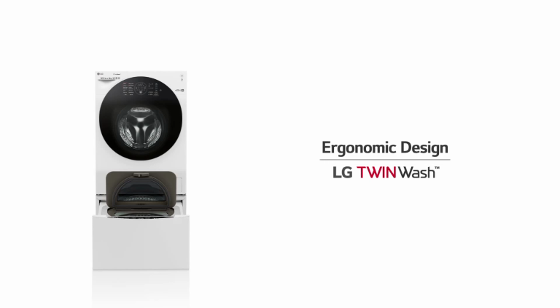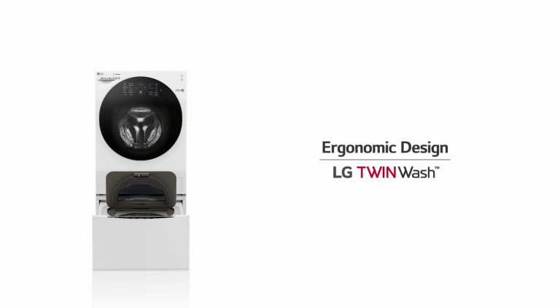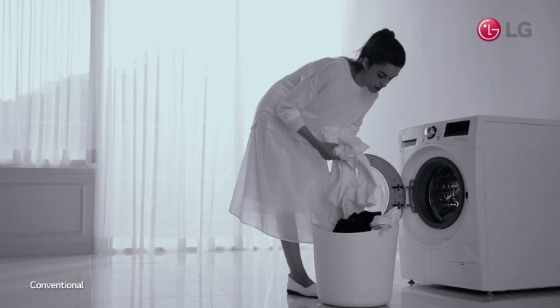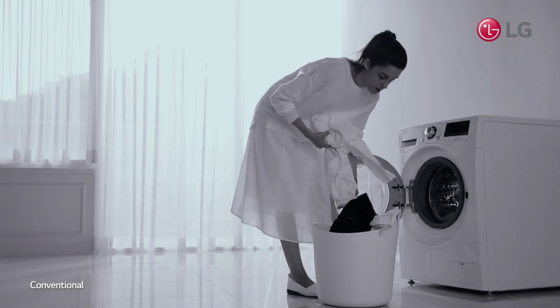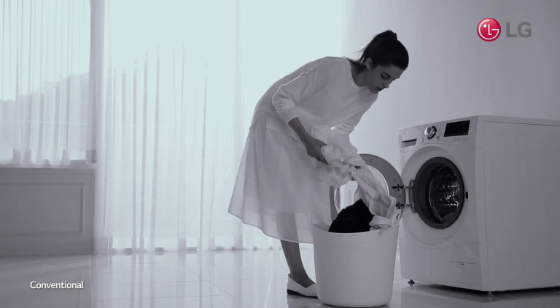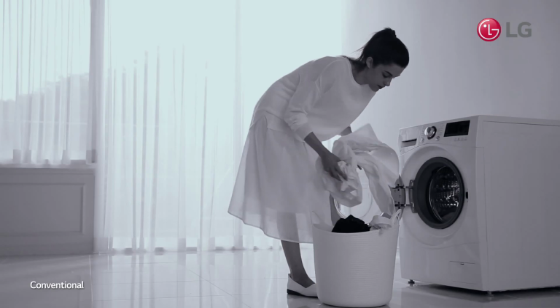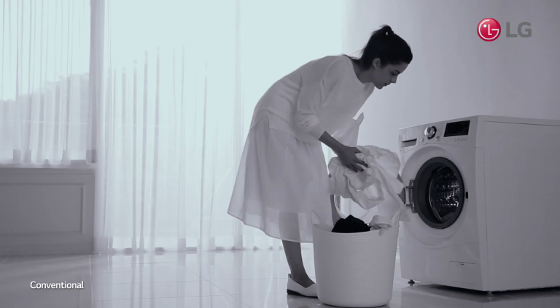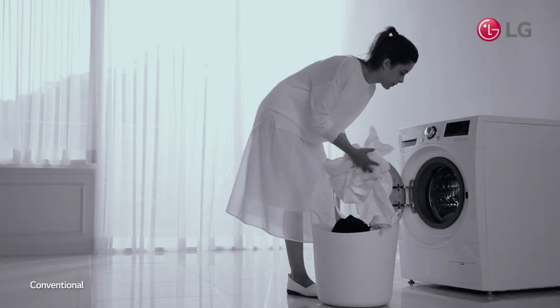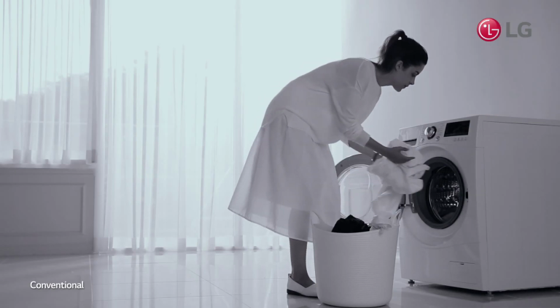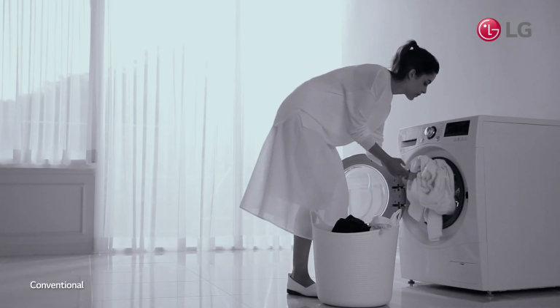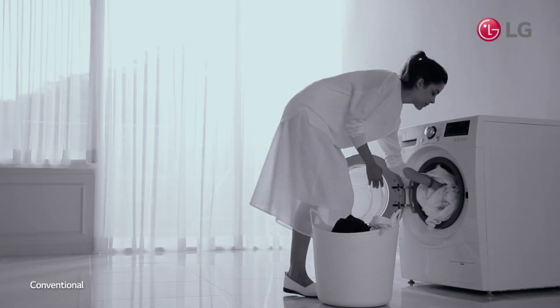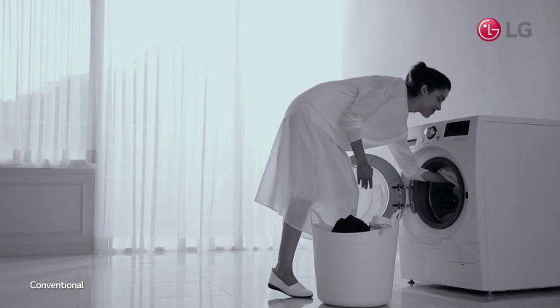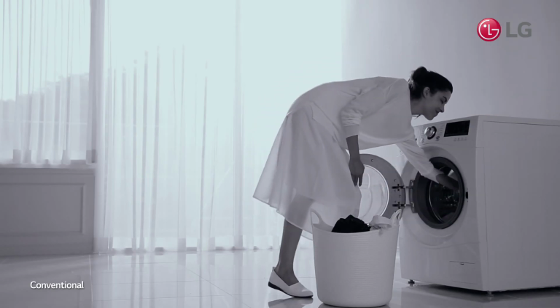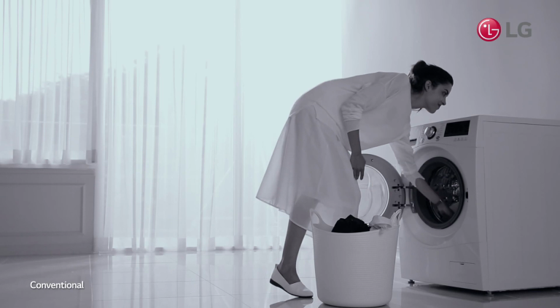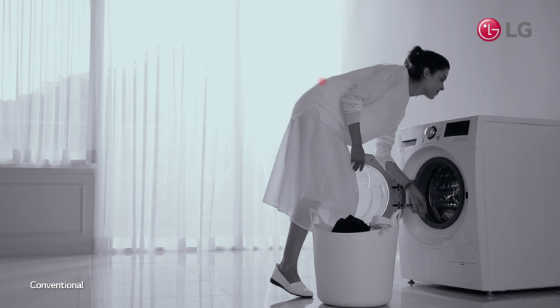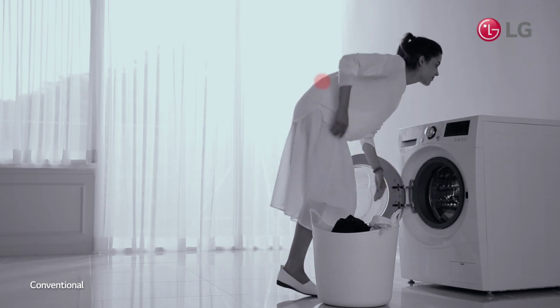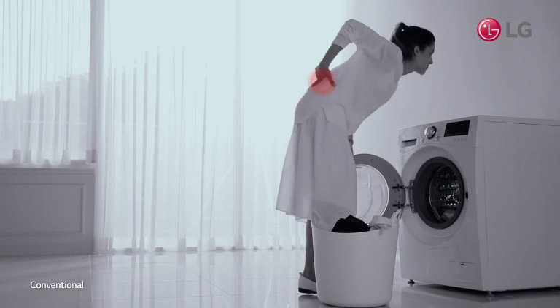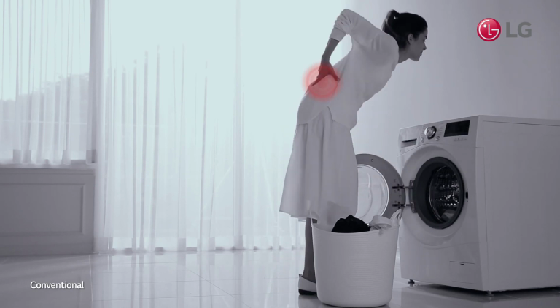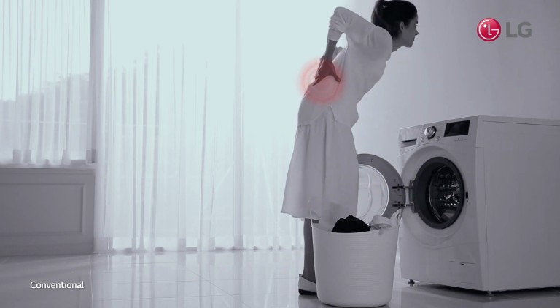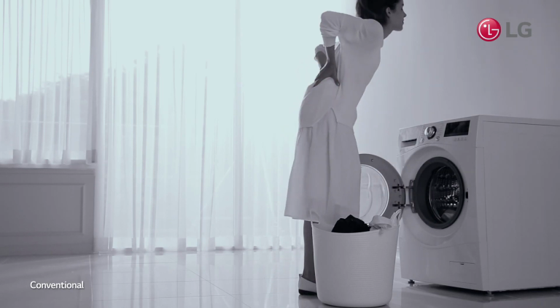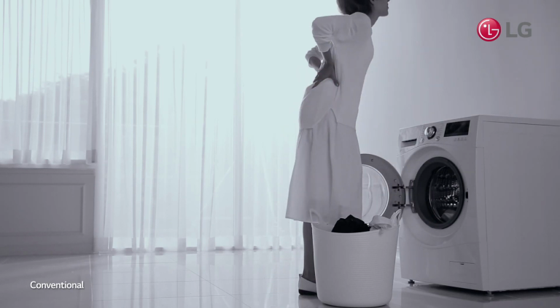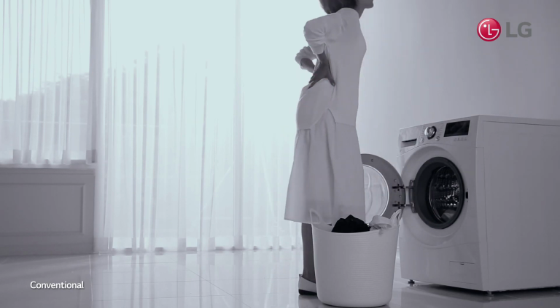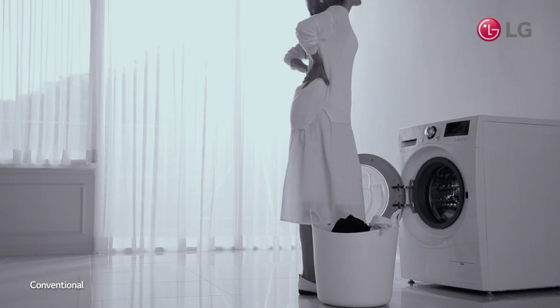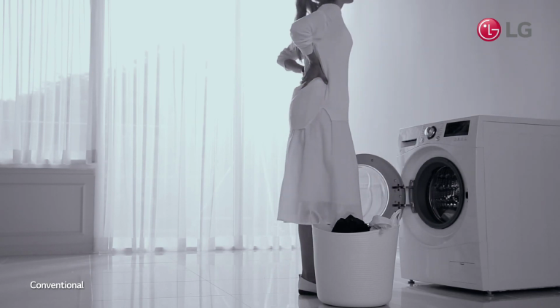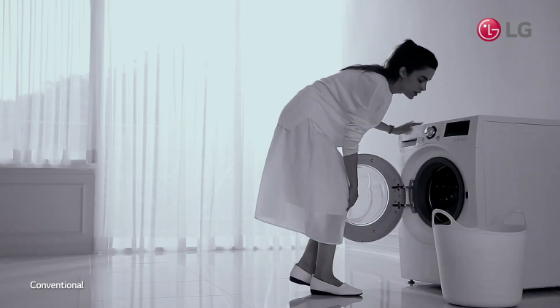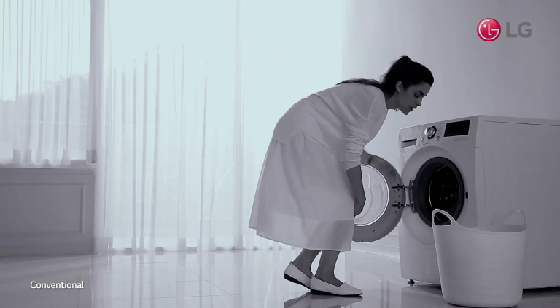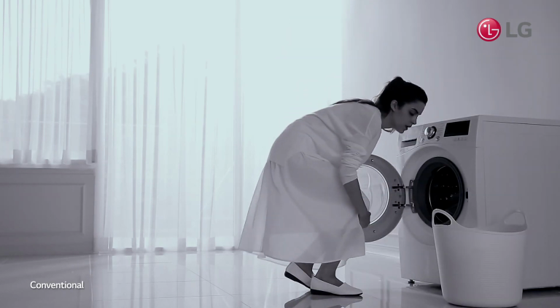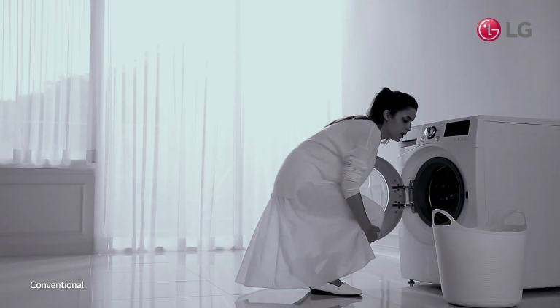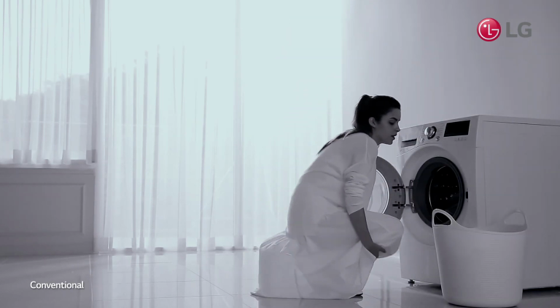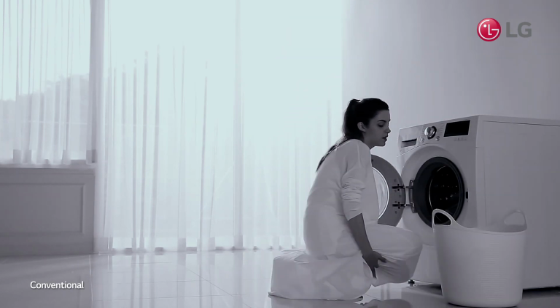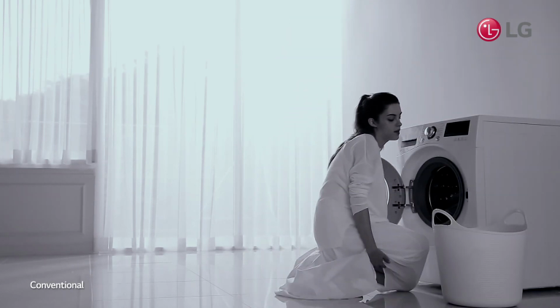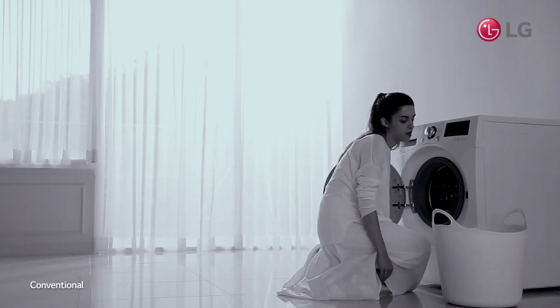Your washing machine door is so low that you constantly have to bend down, straining your back and knees.